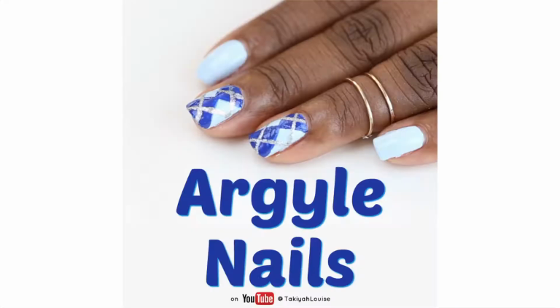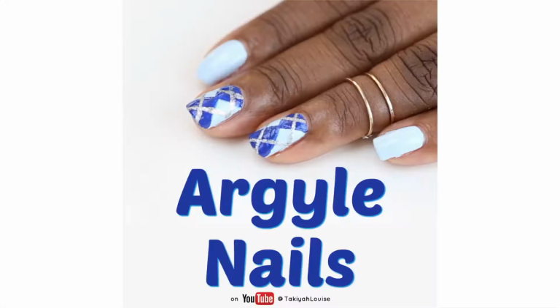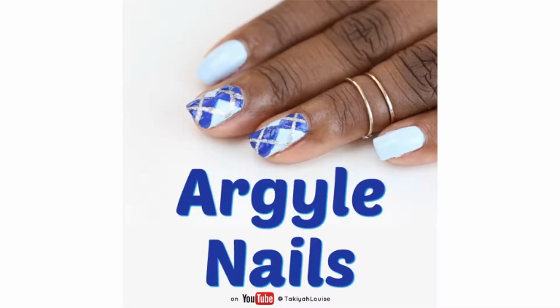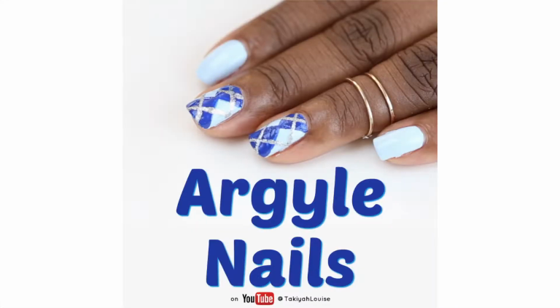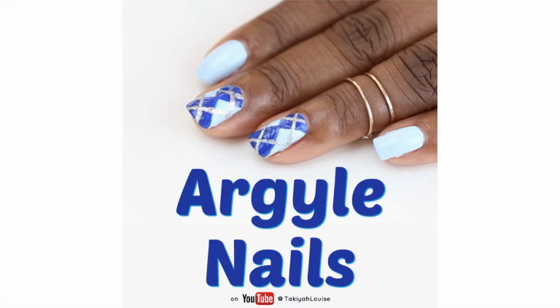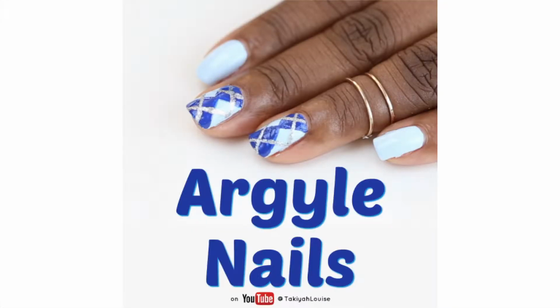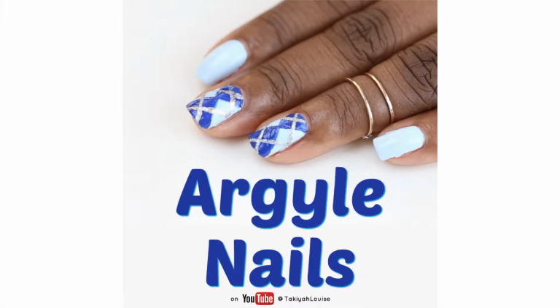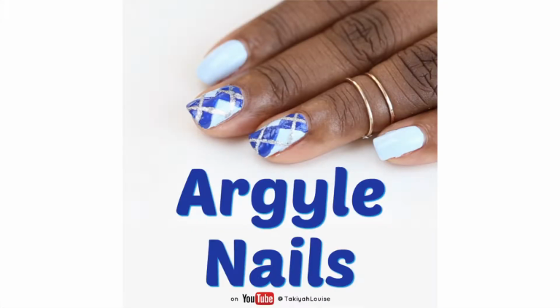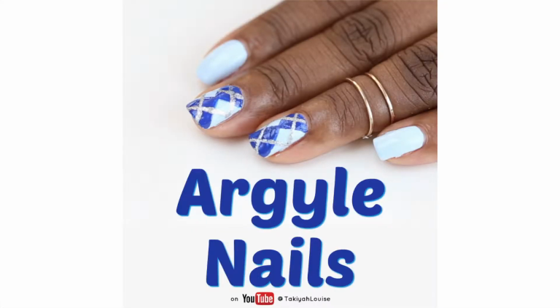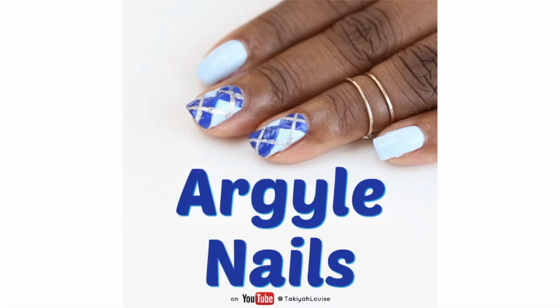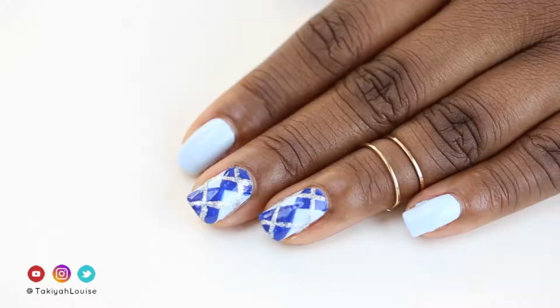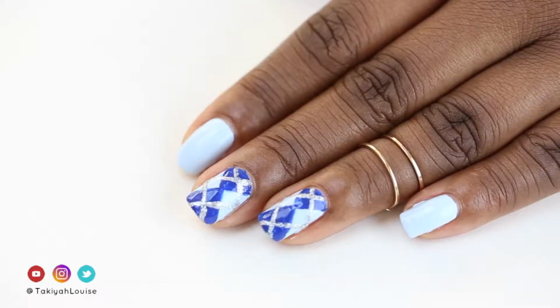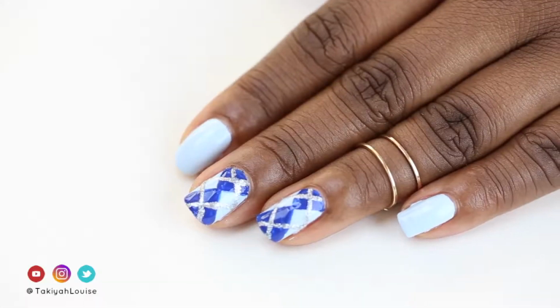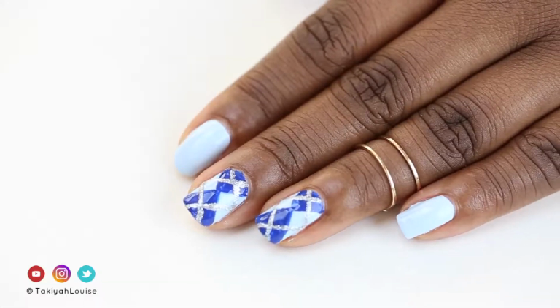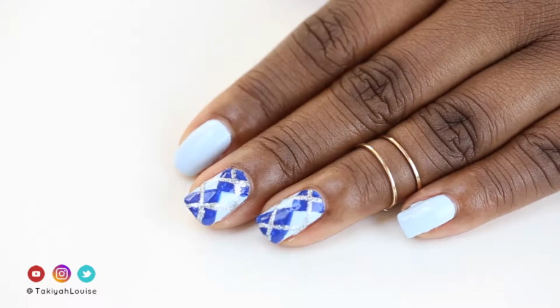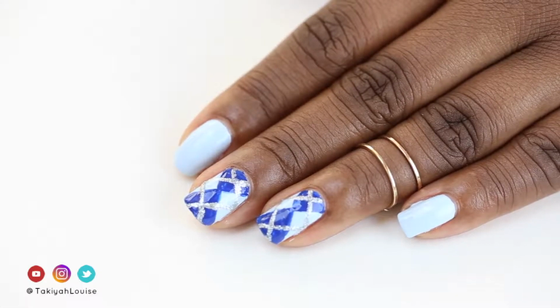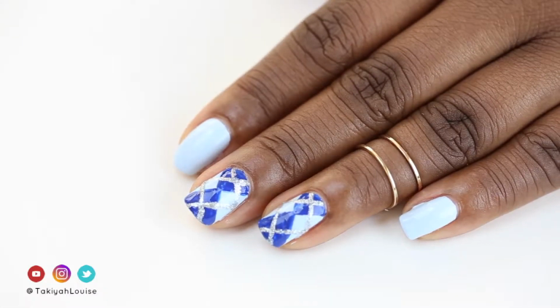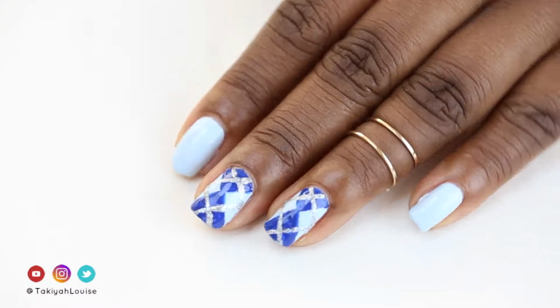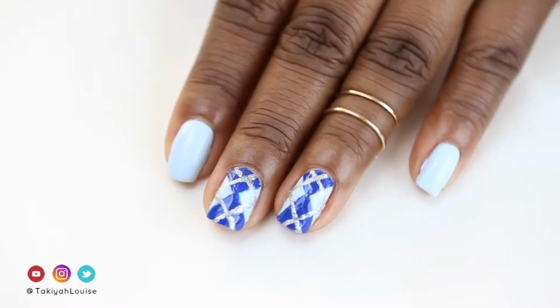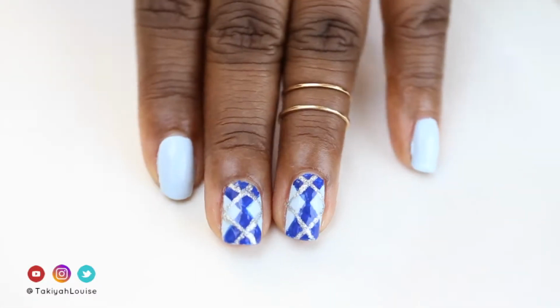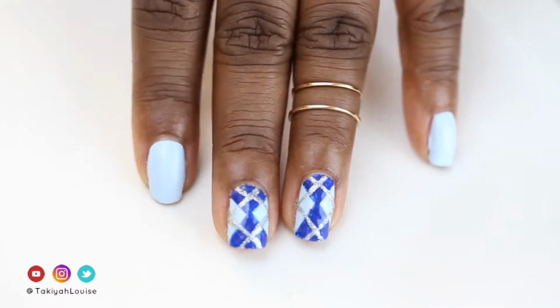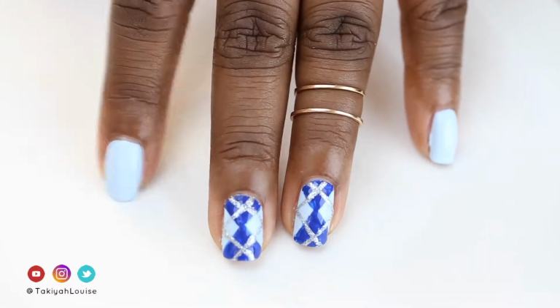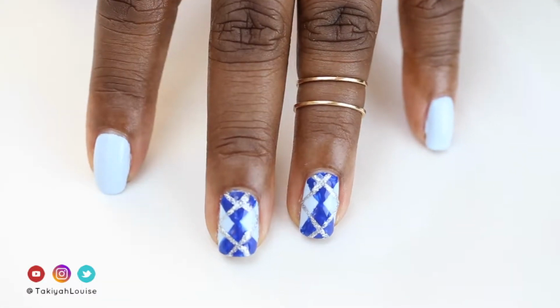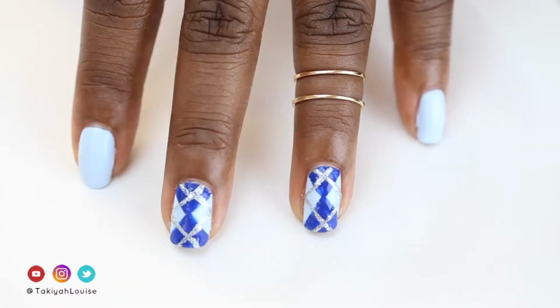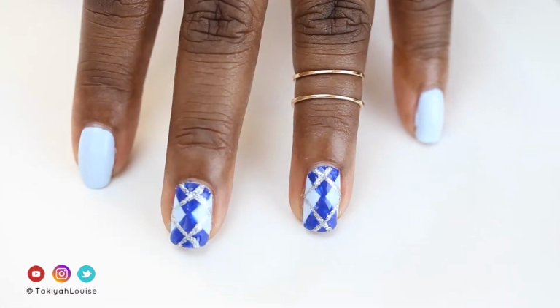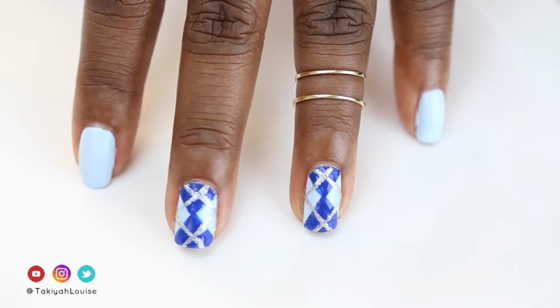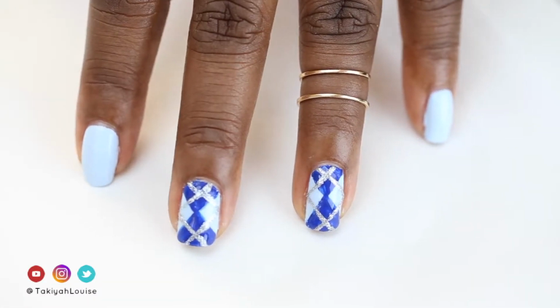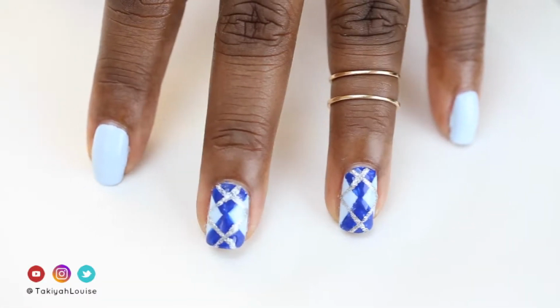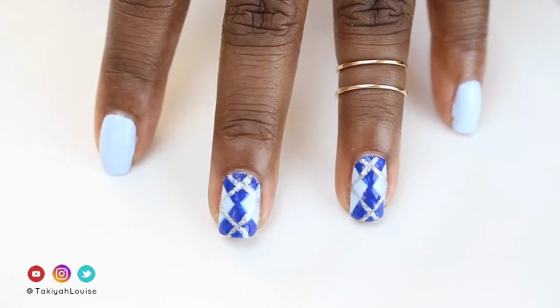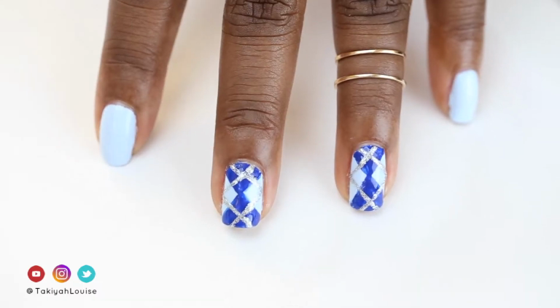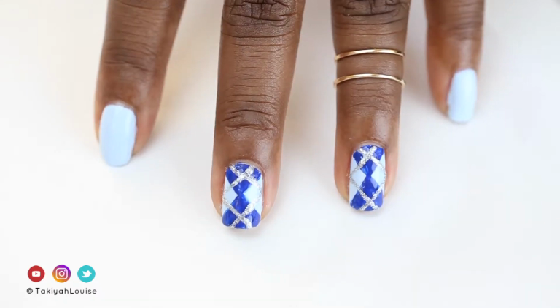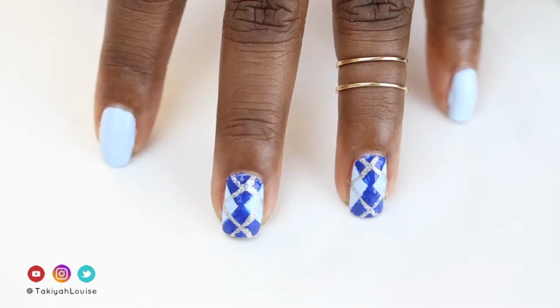Hi, I'm Taquia Louise. Thanks for clicking through to view my video on my Argyle Nails. Let's get started.